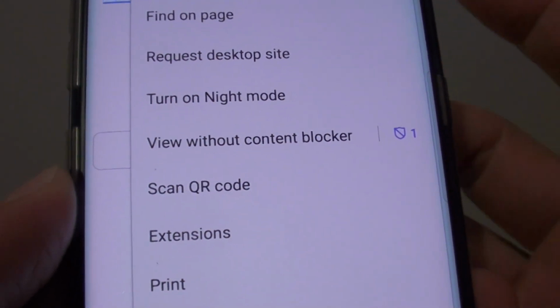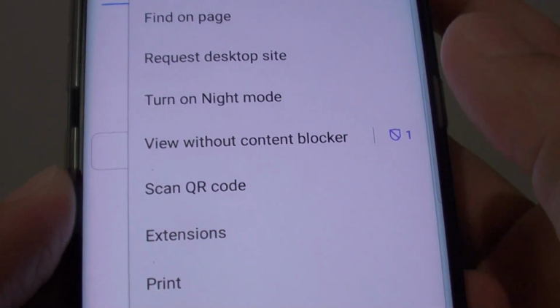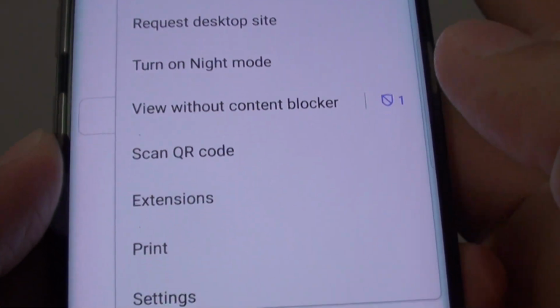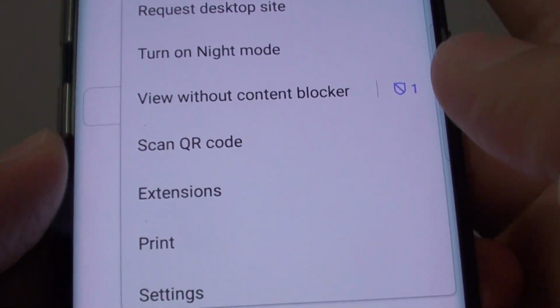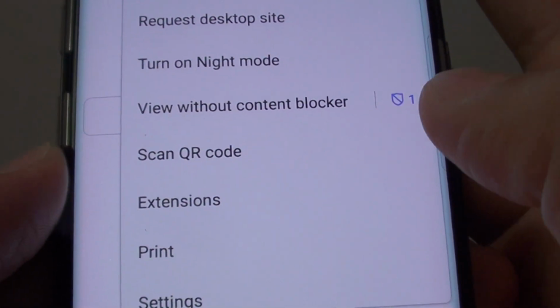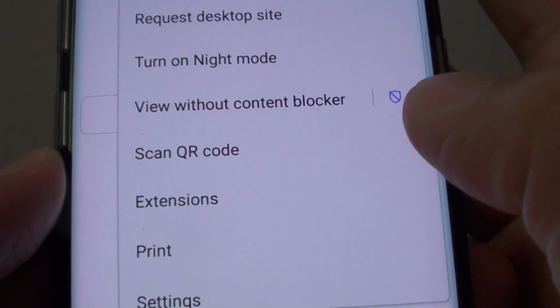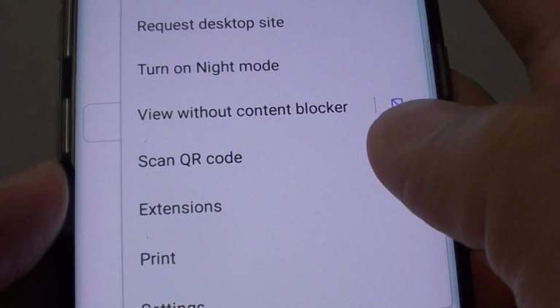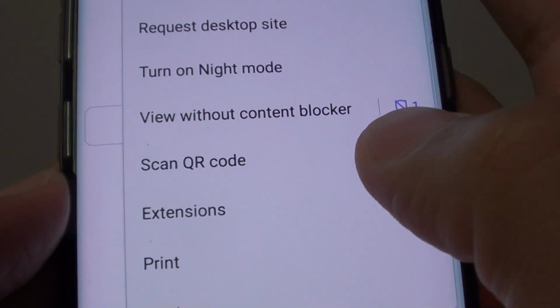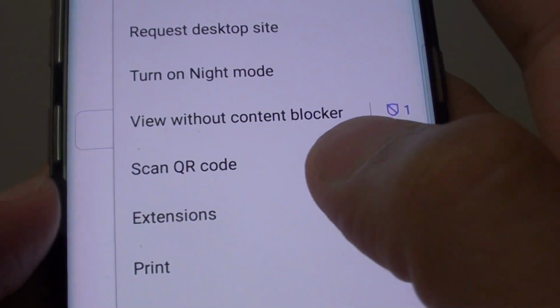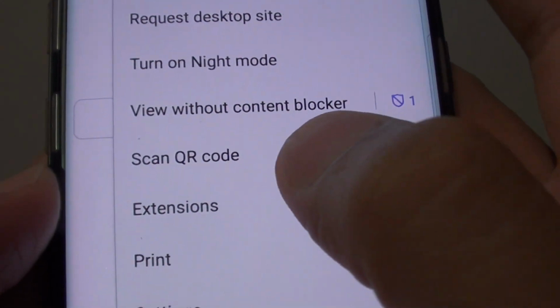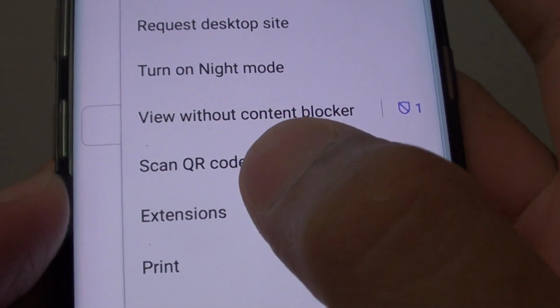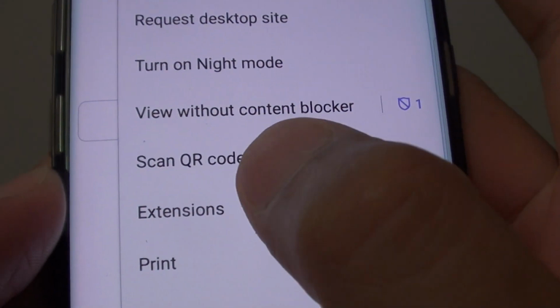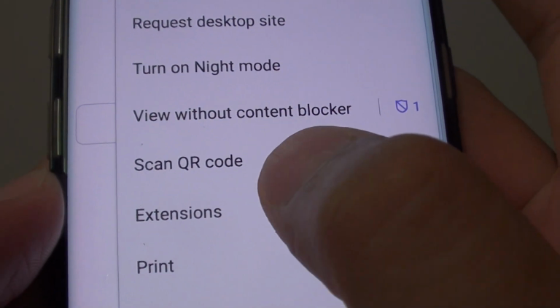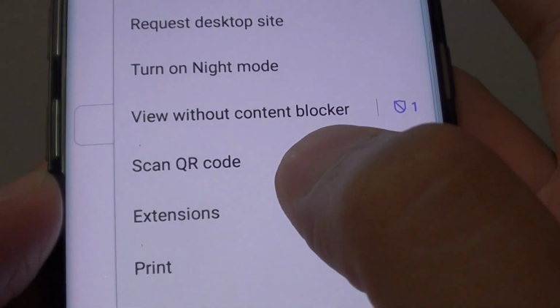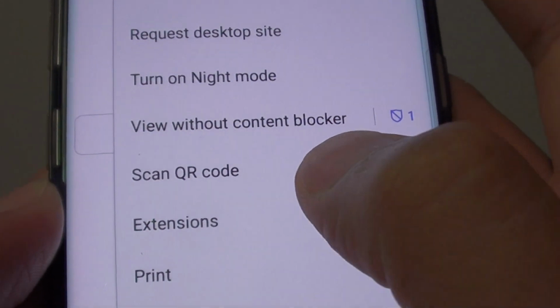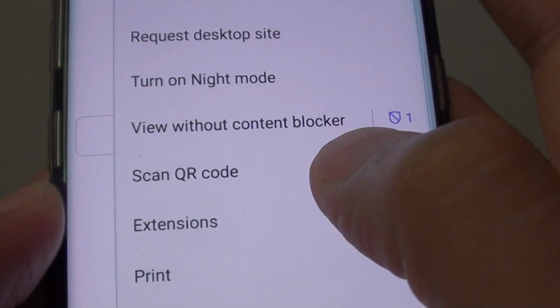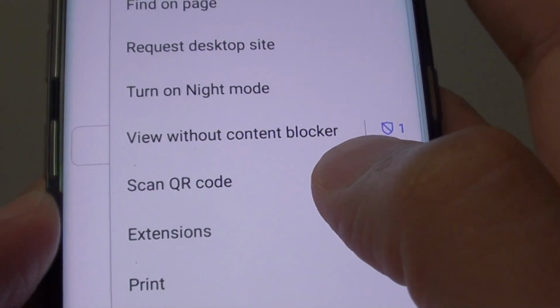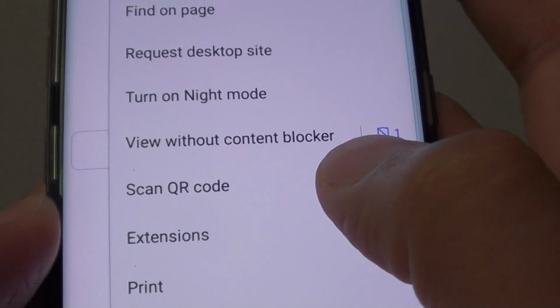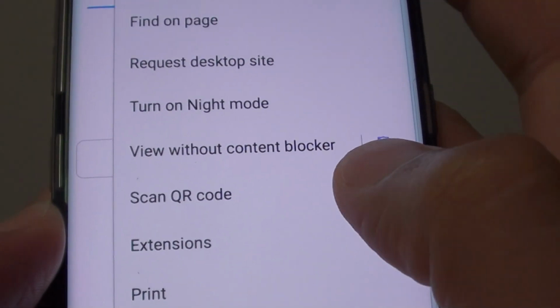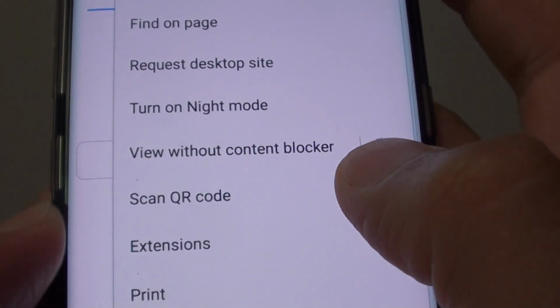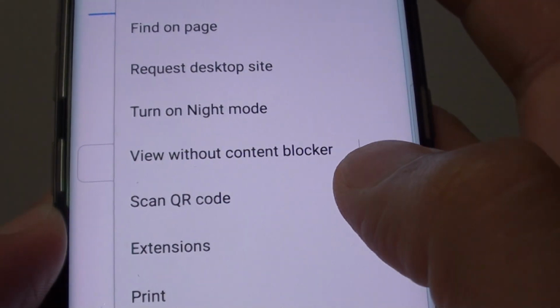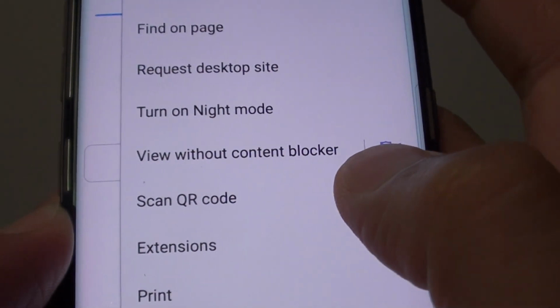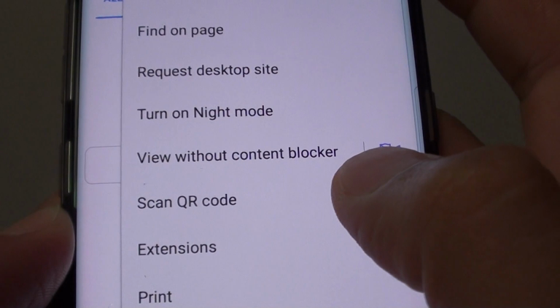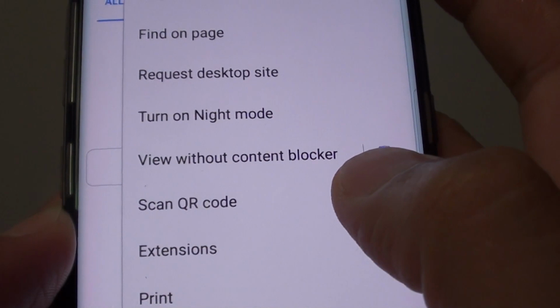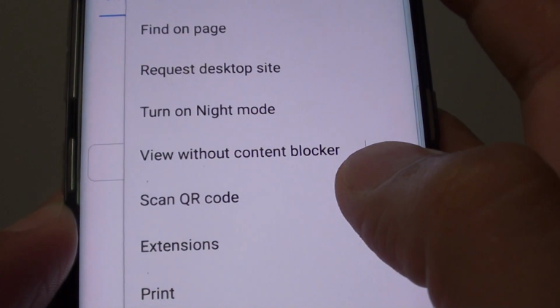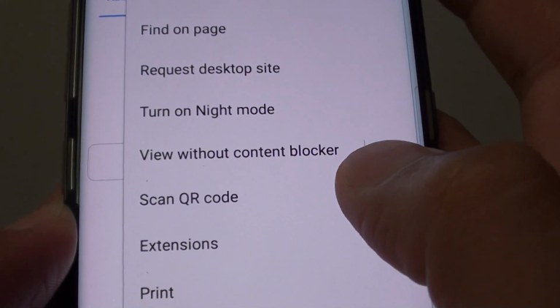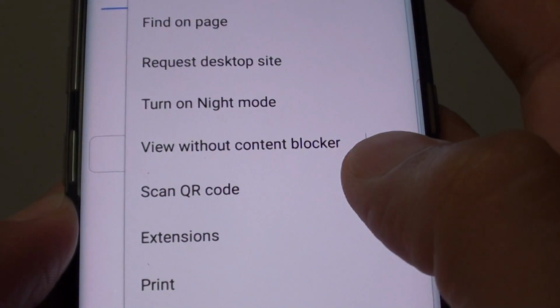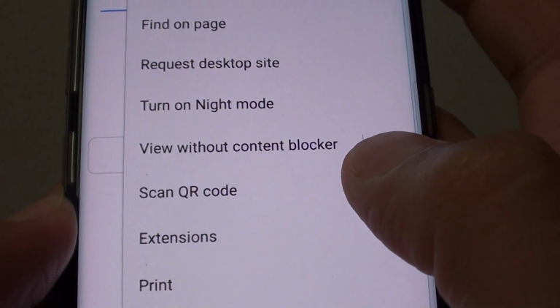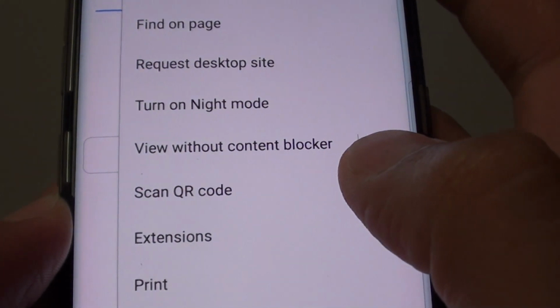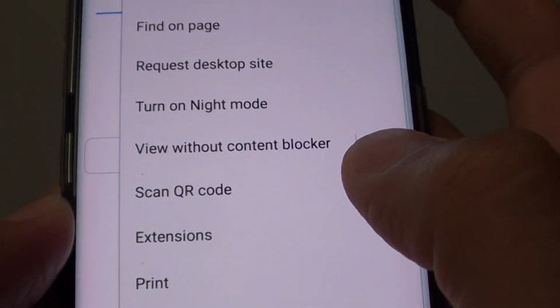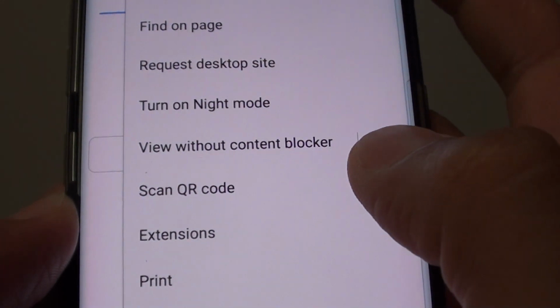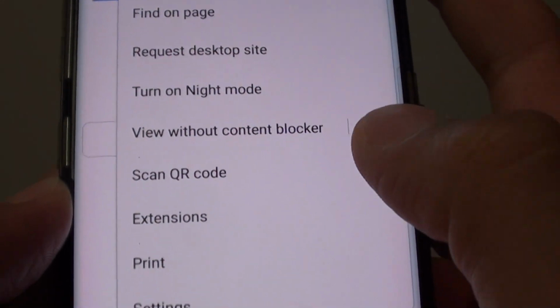How to enable or disable scan QR code from the internet browser app on the Samsung Galaxy S8.